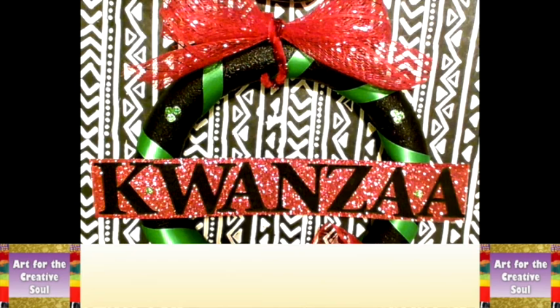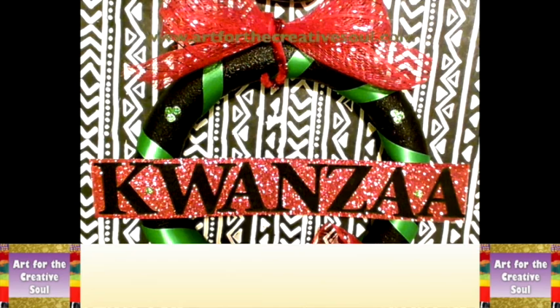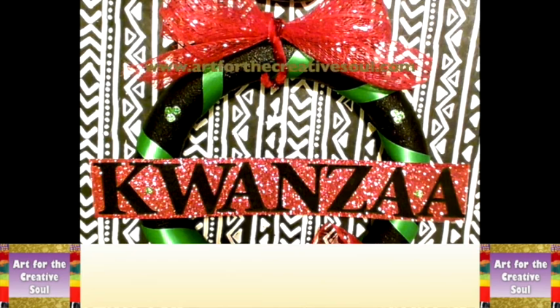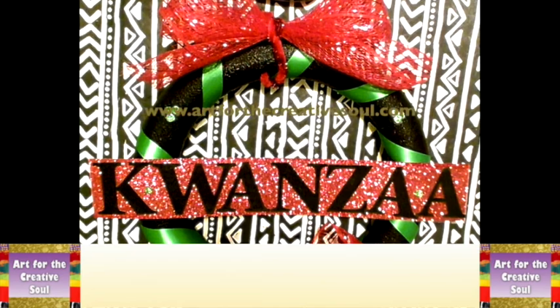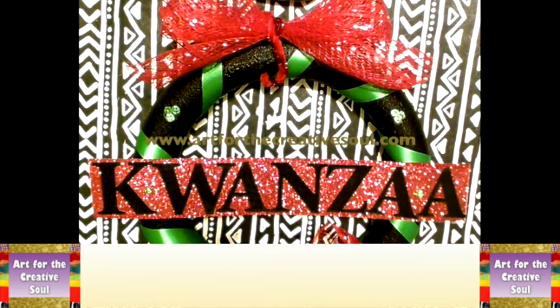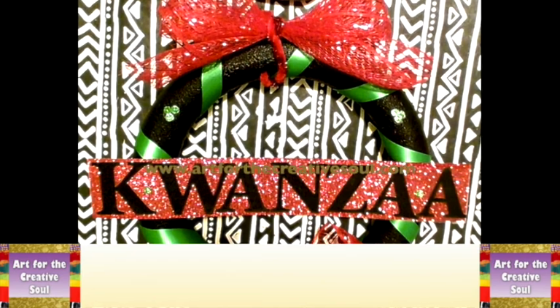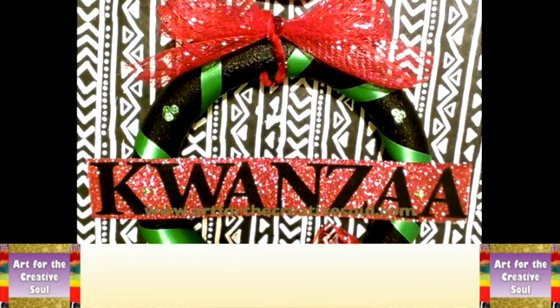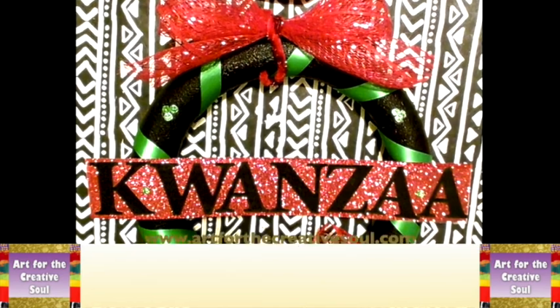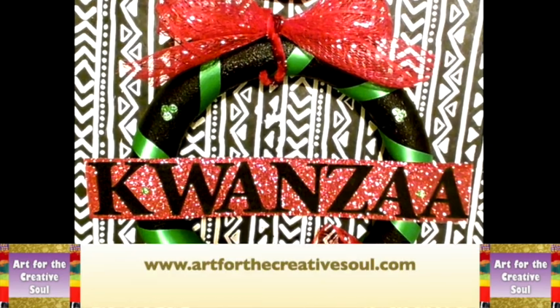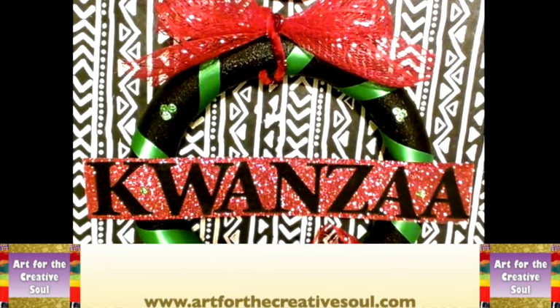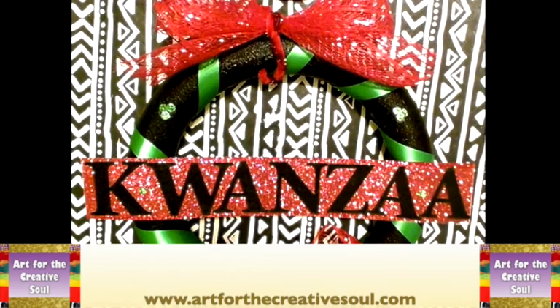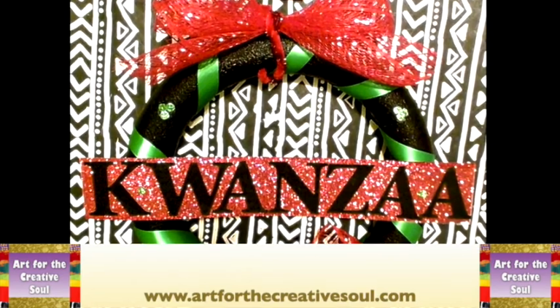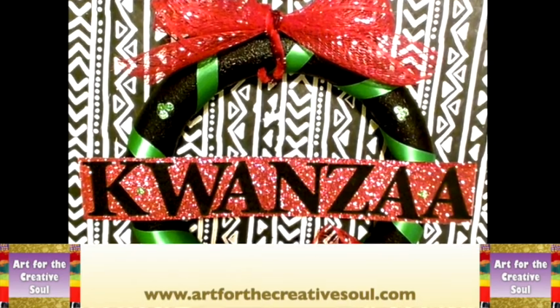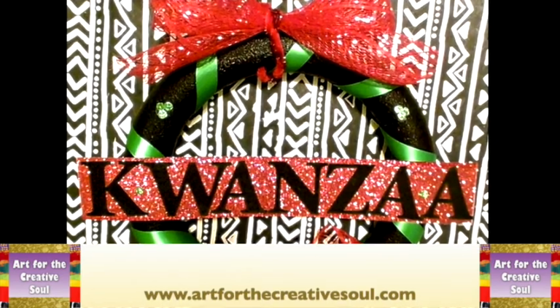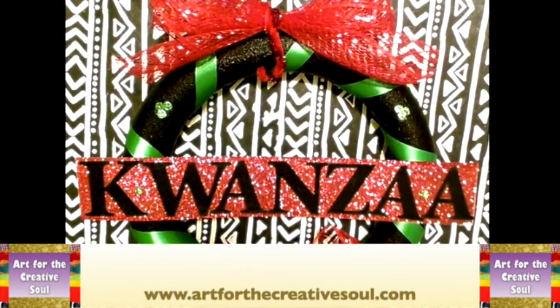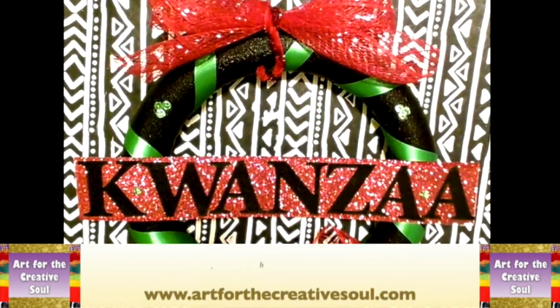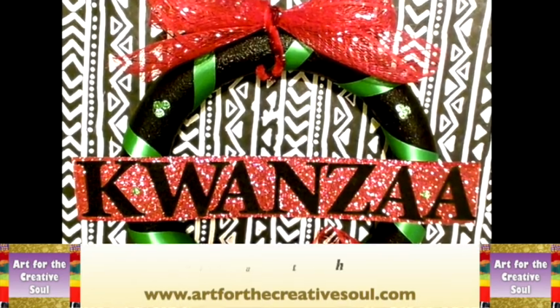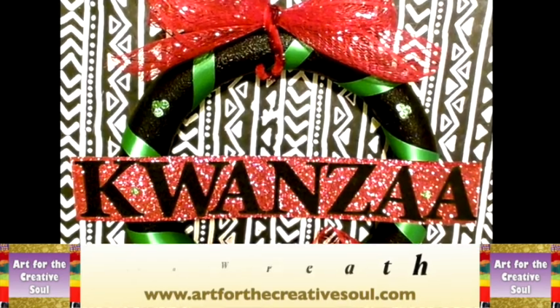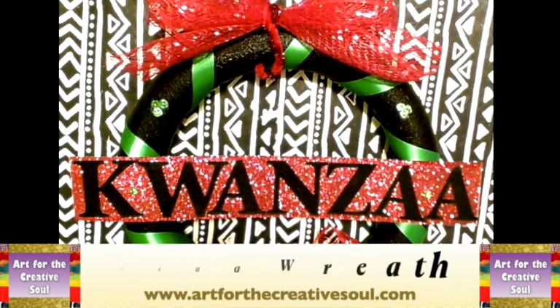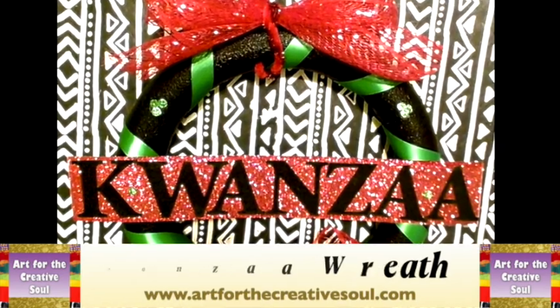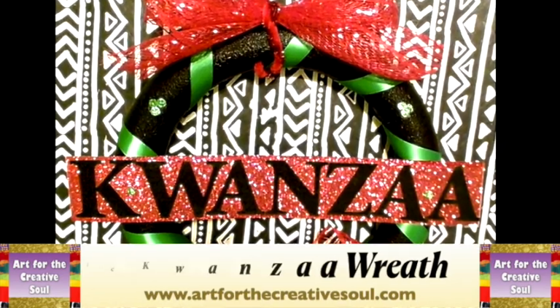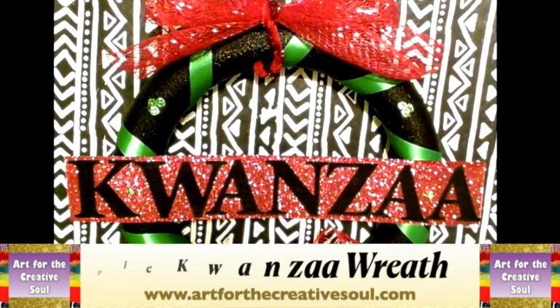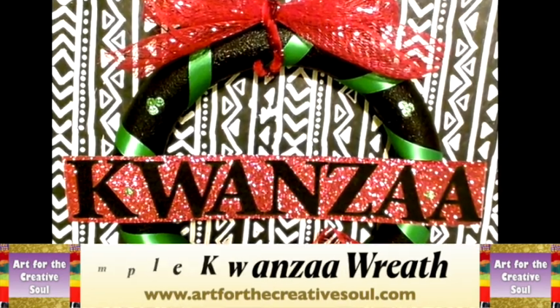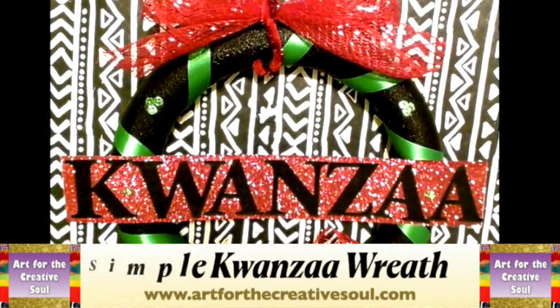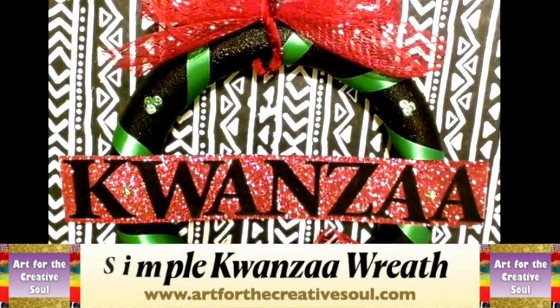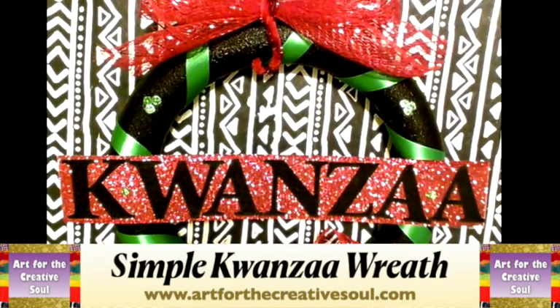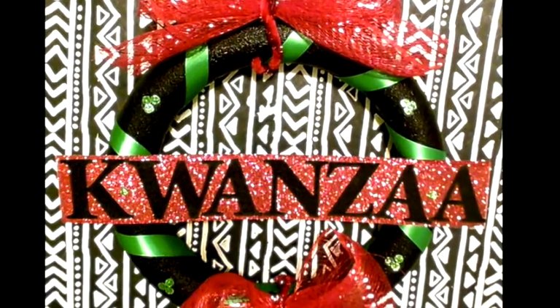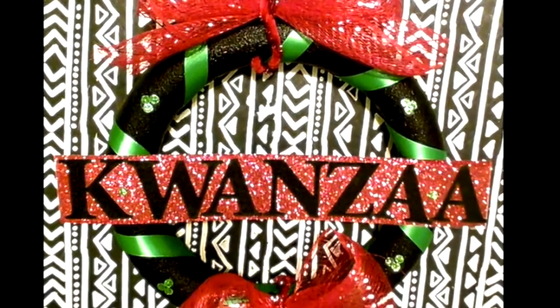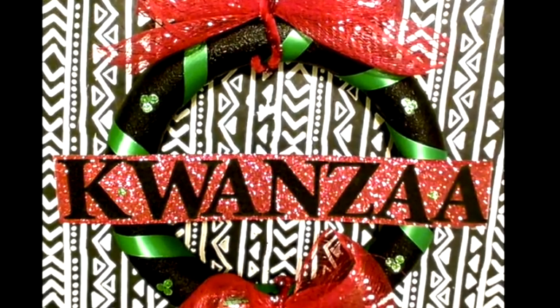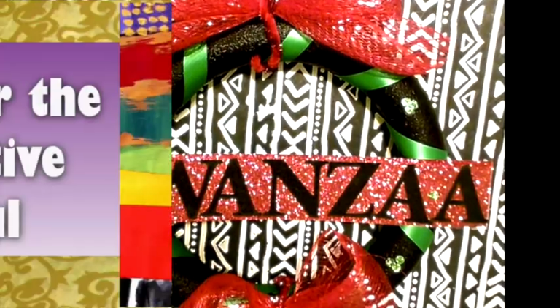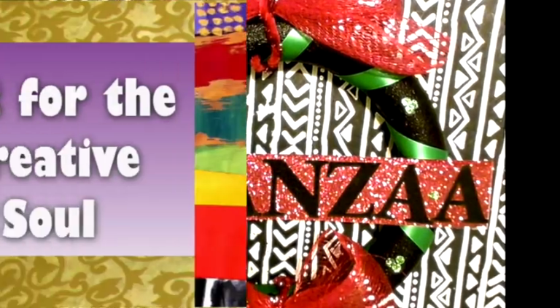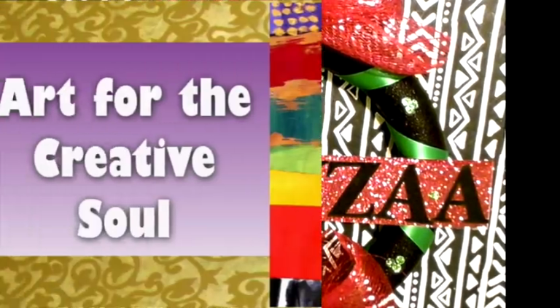Hi, this is Alisha McDaniel from ArtForTheCreativeSoul.com here with a simple Kwanzaa wreath.